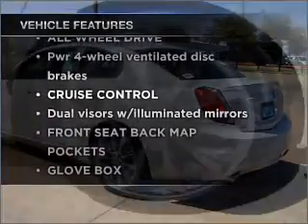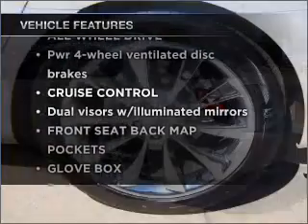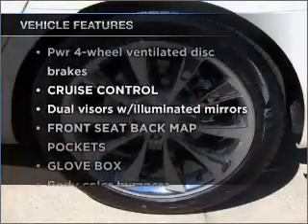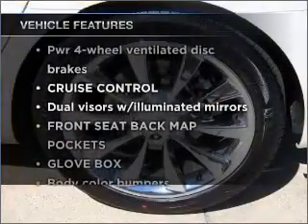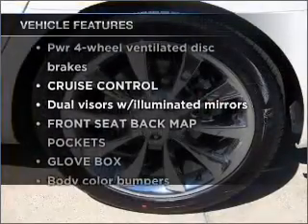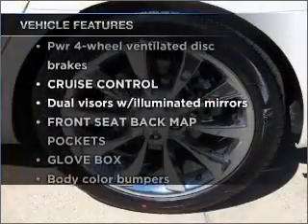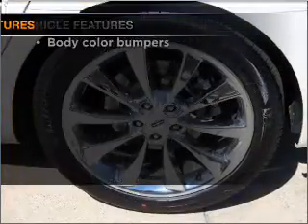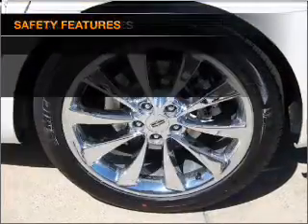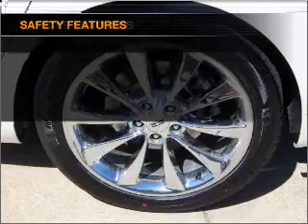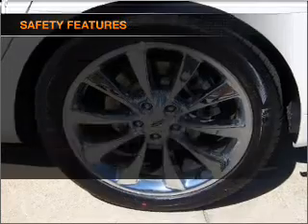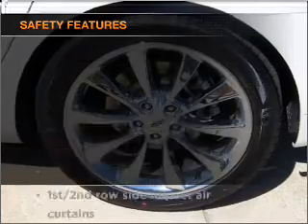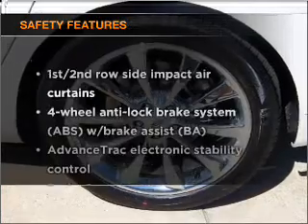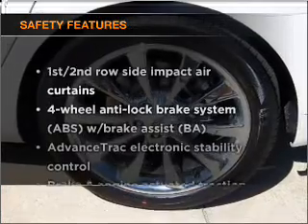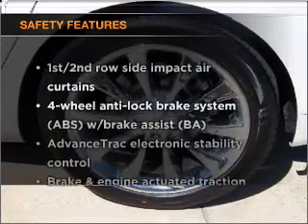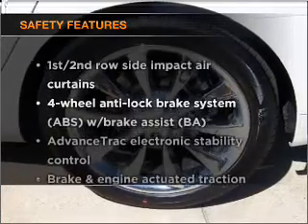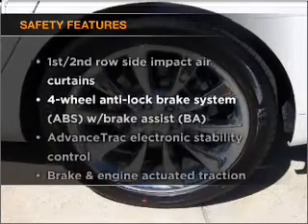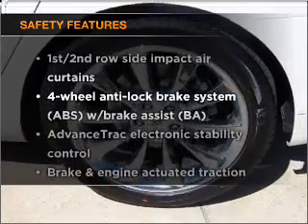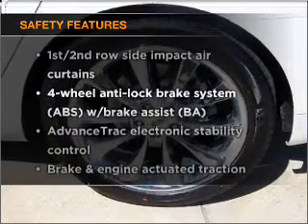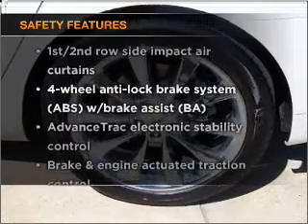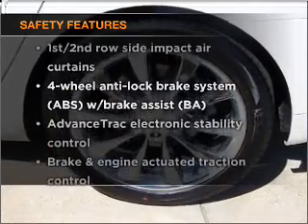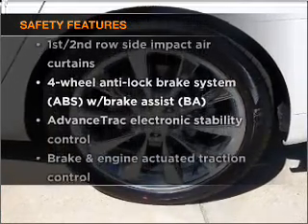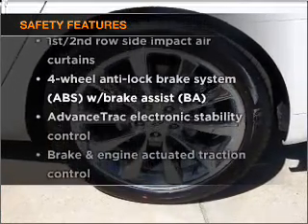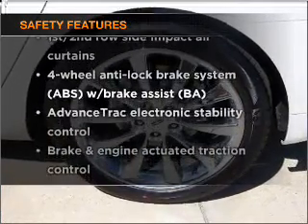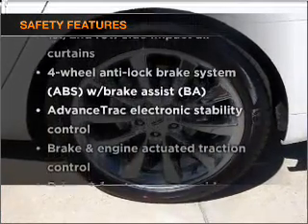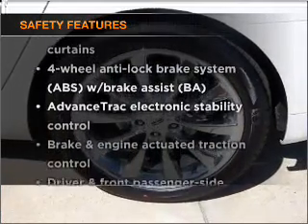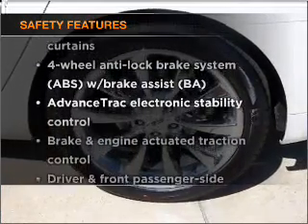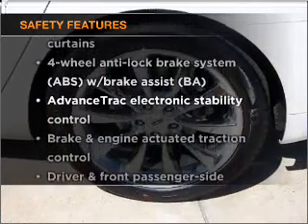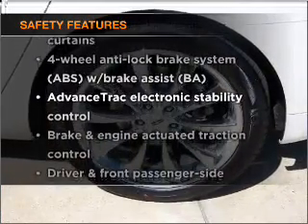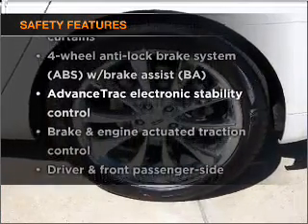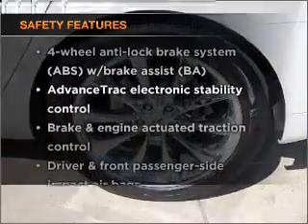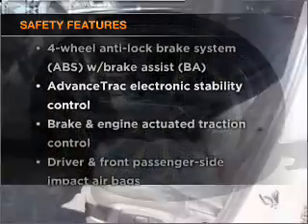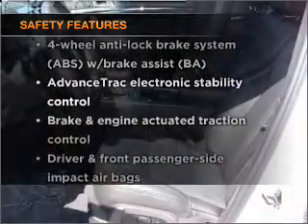Cruise control. And for your peace of mind, the following safety equipment is included: stability control.